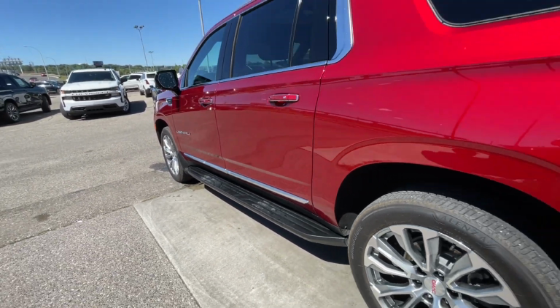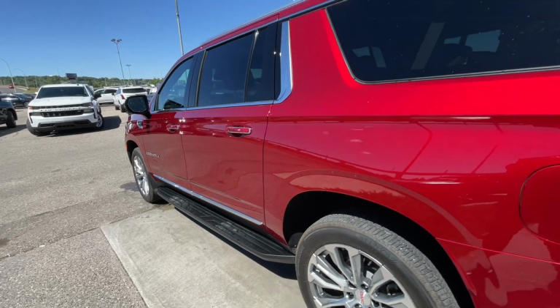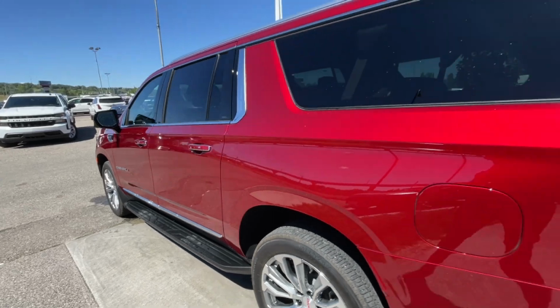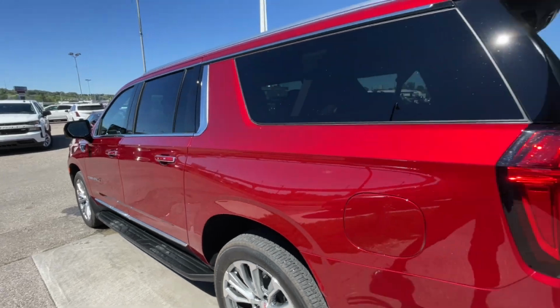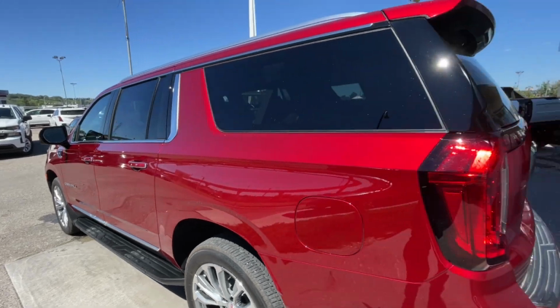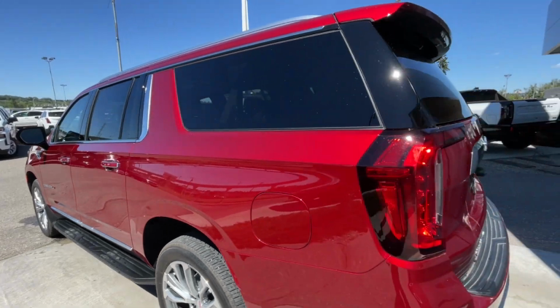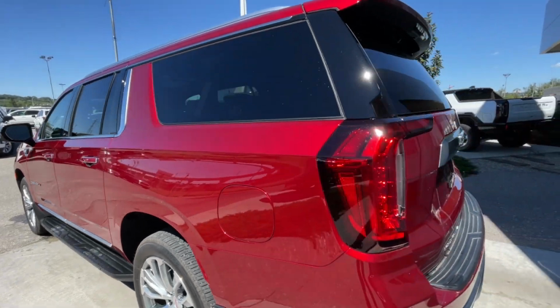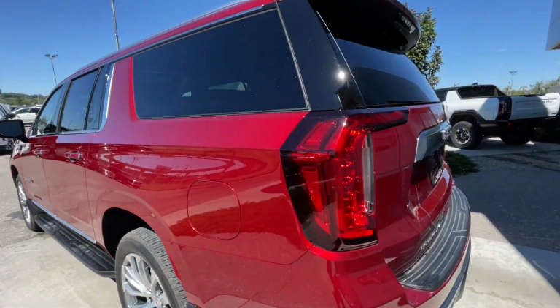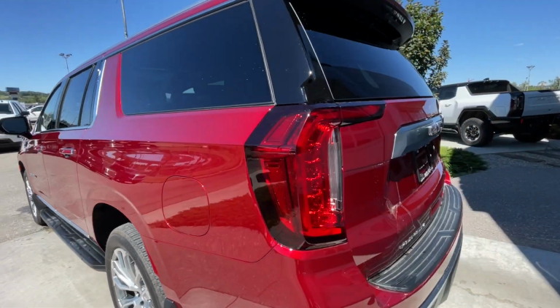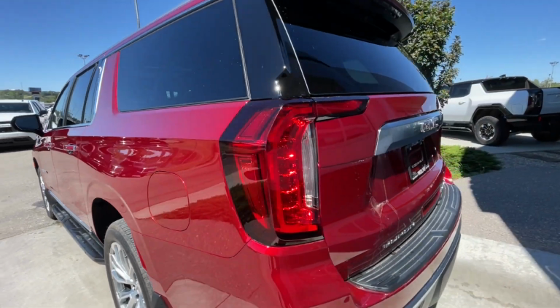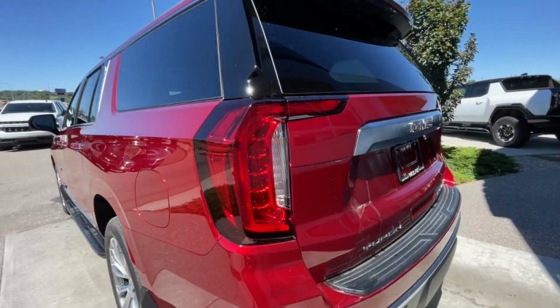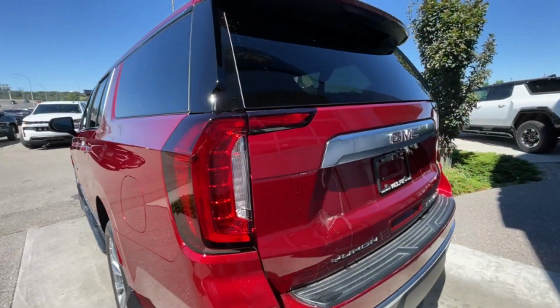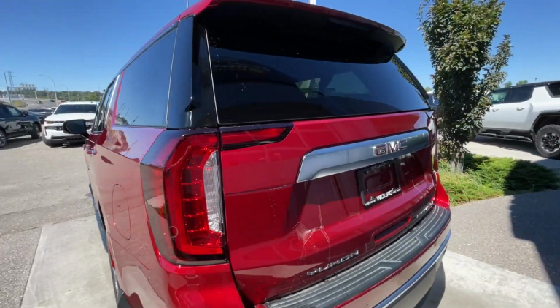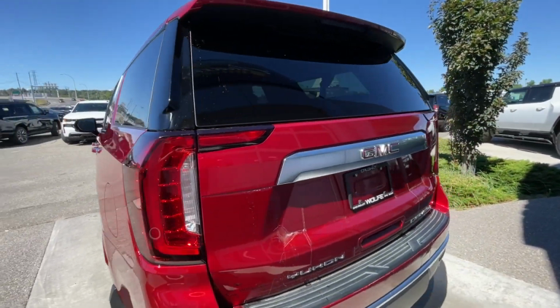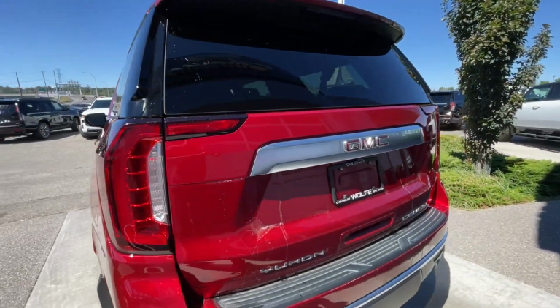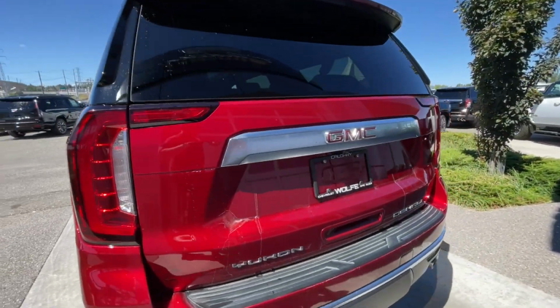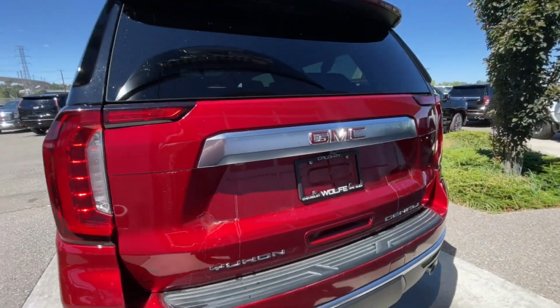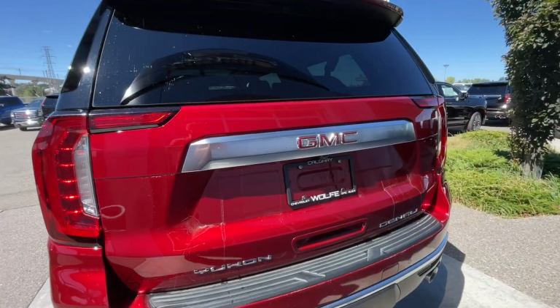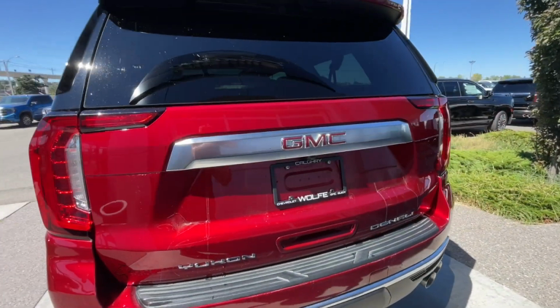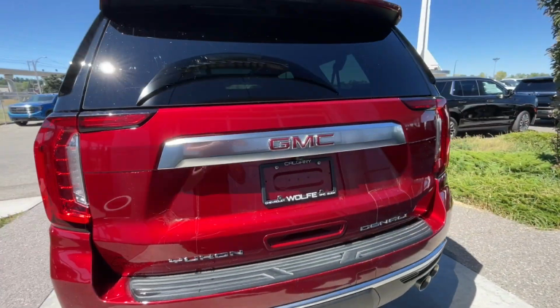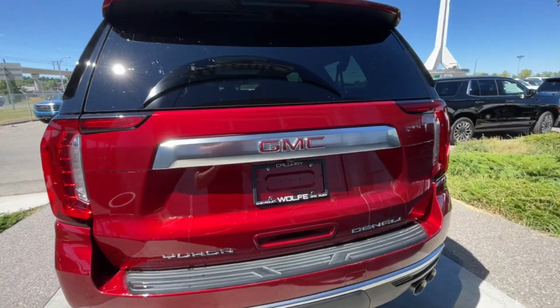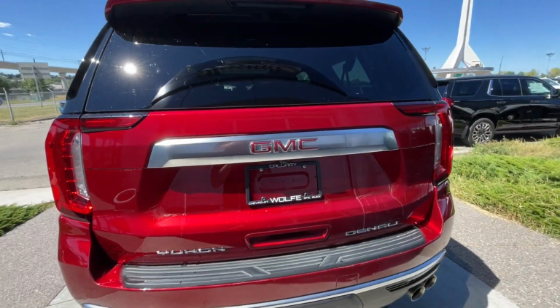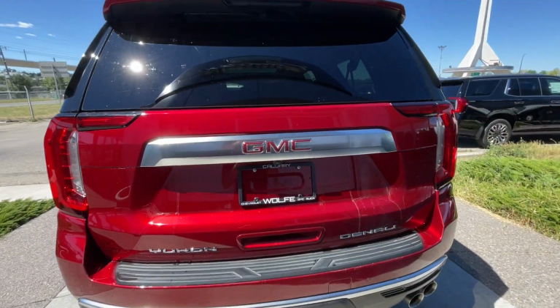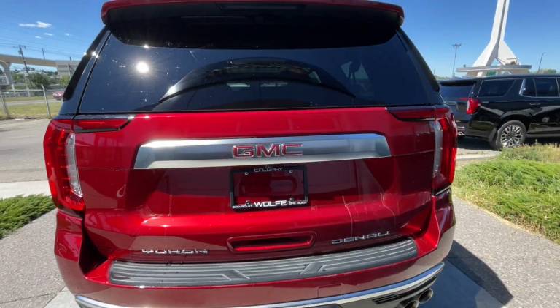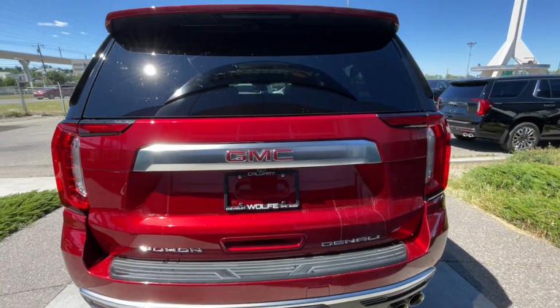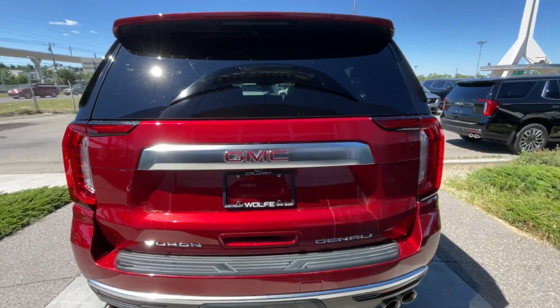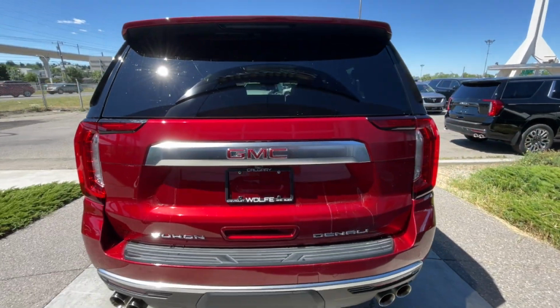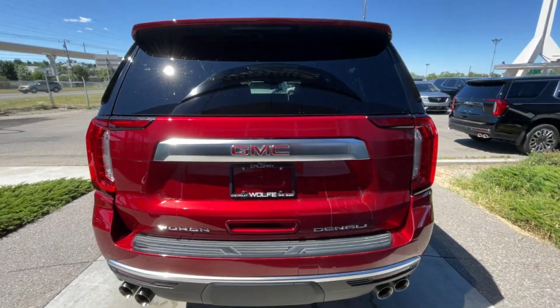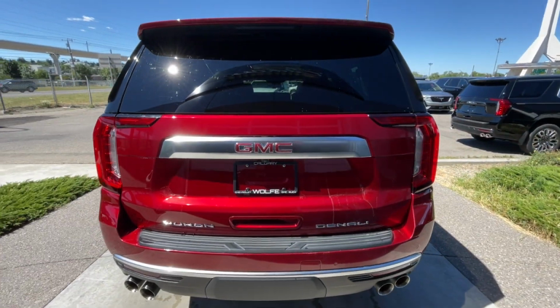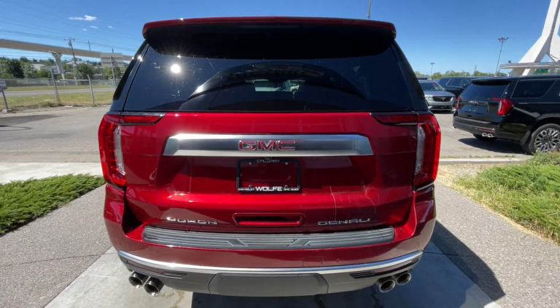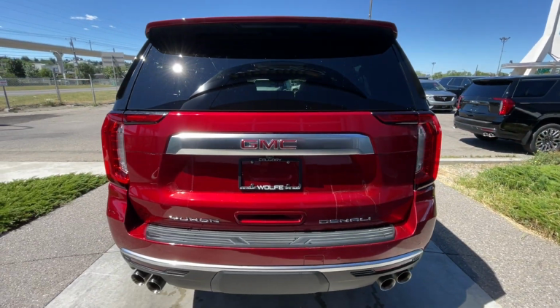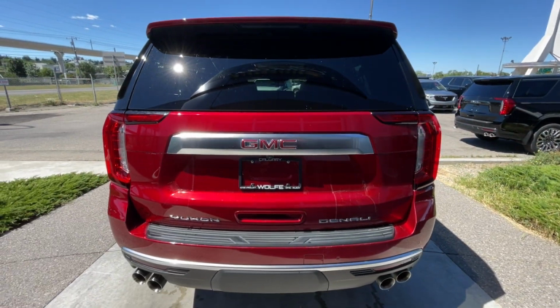At the back of the vehicle, we have the Yukon, GMC, and Denali badging on the hatch, and the quad chrome-tipped exhaust.